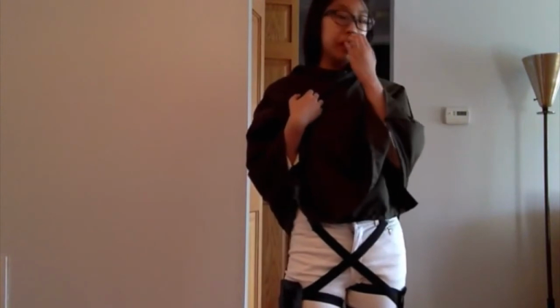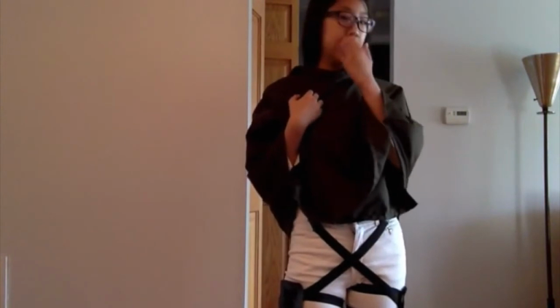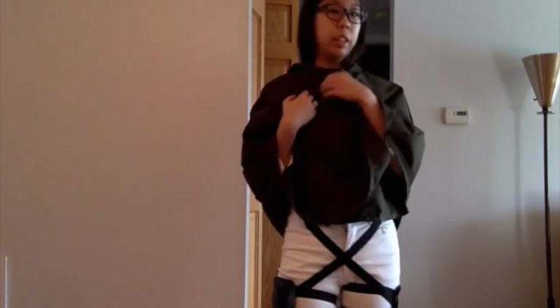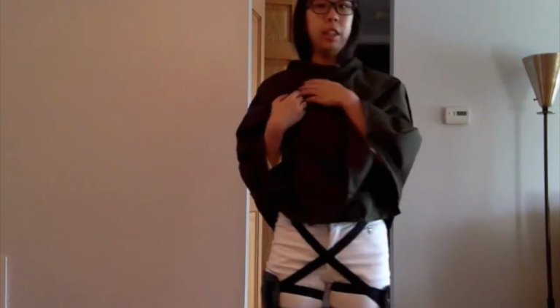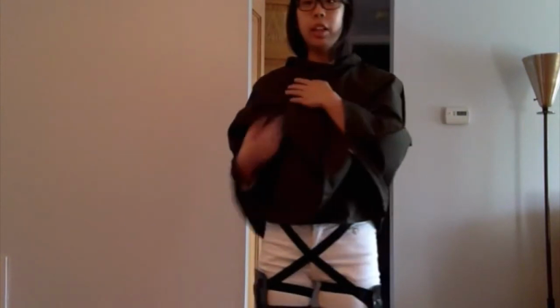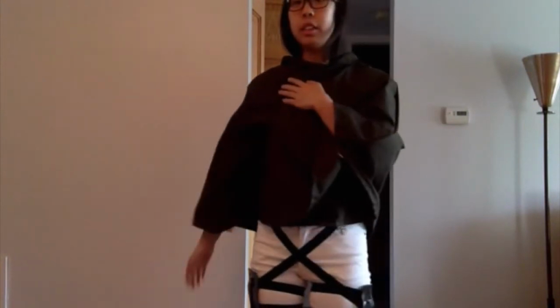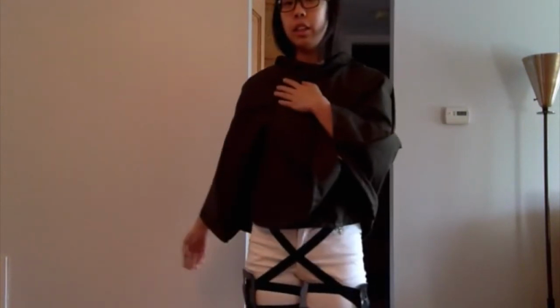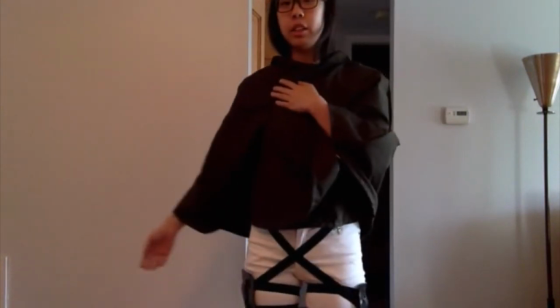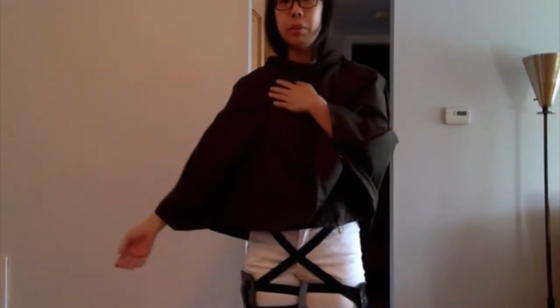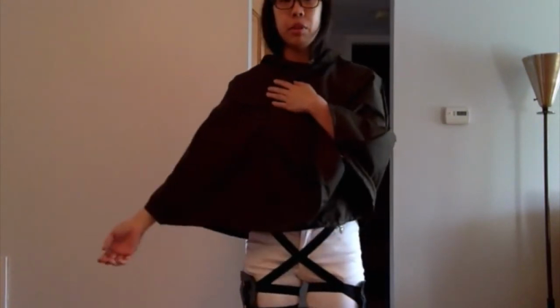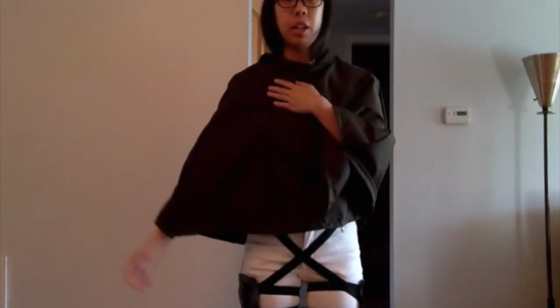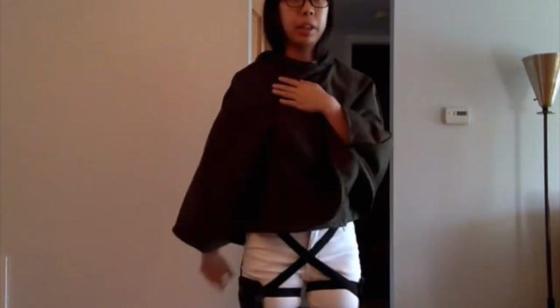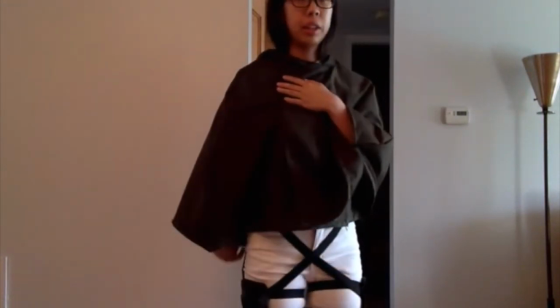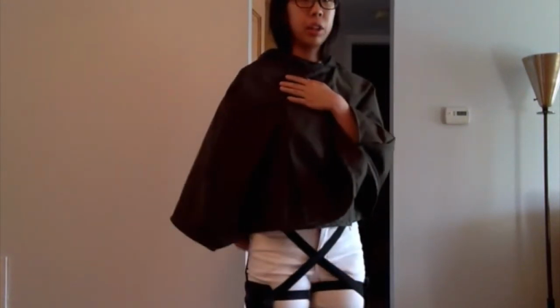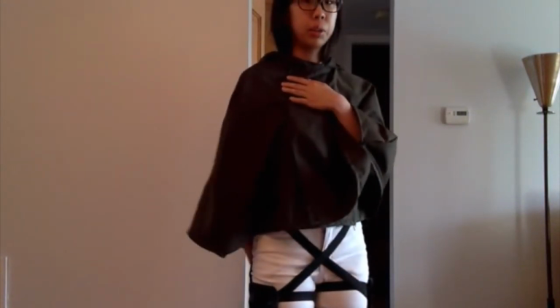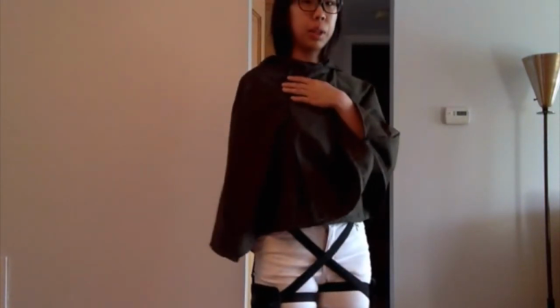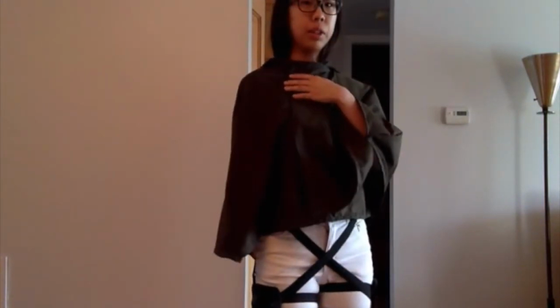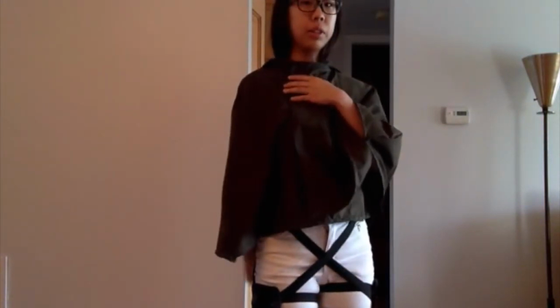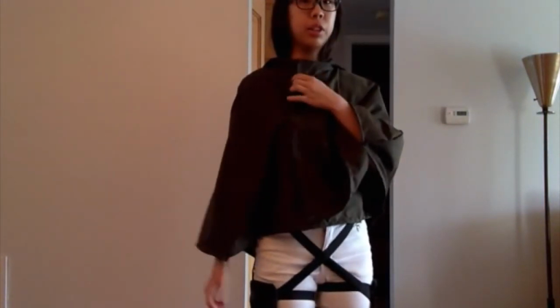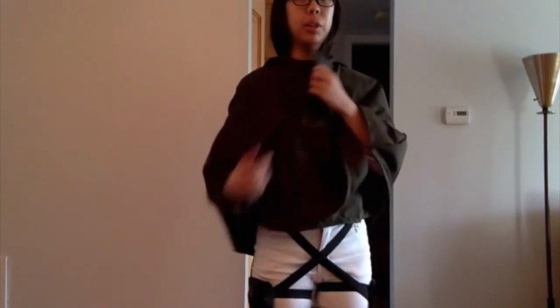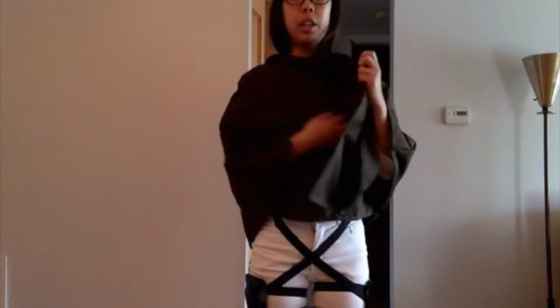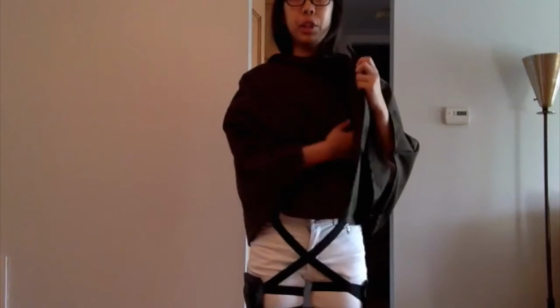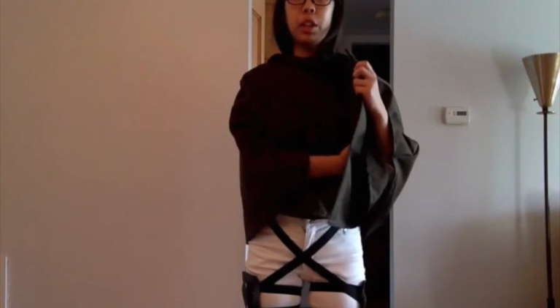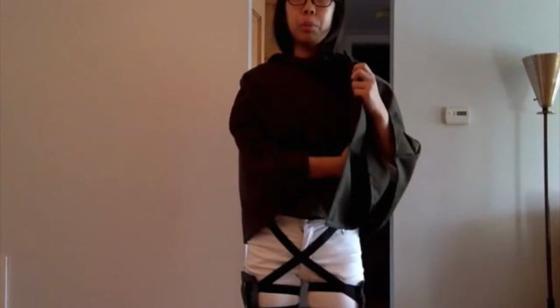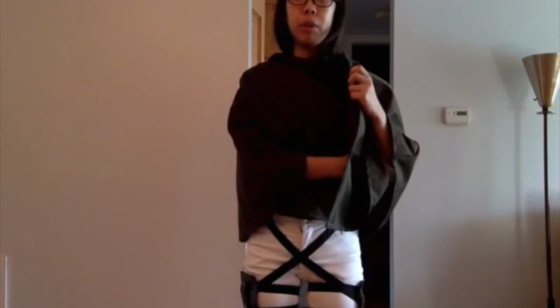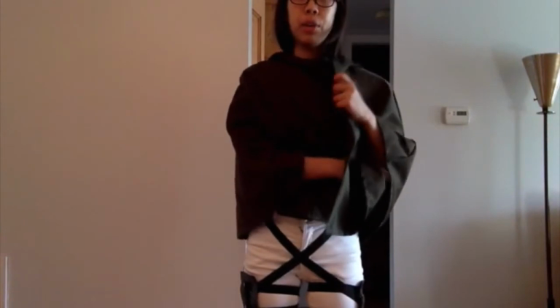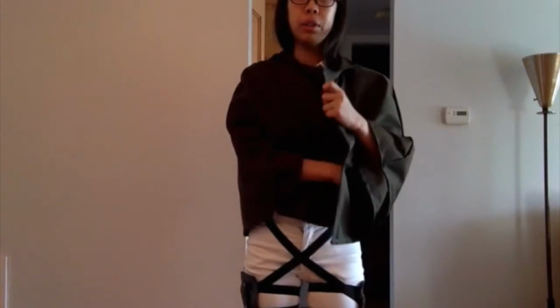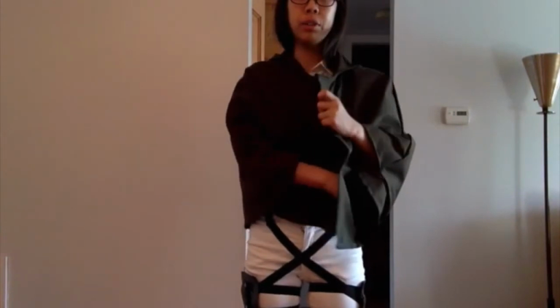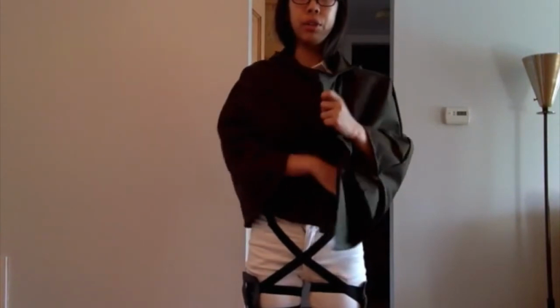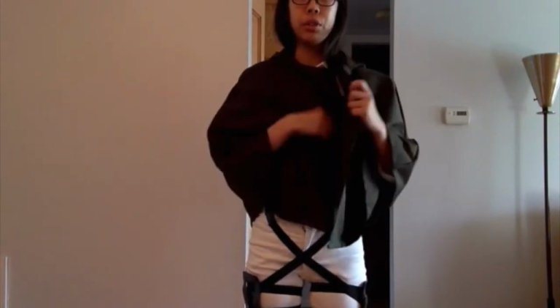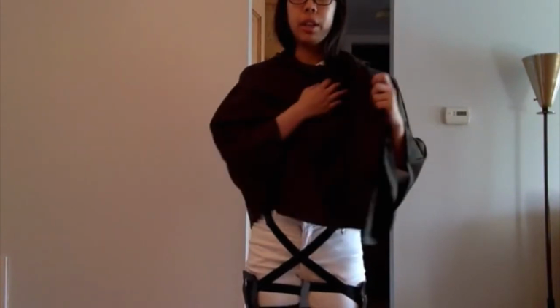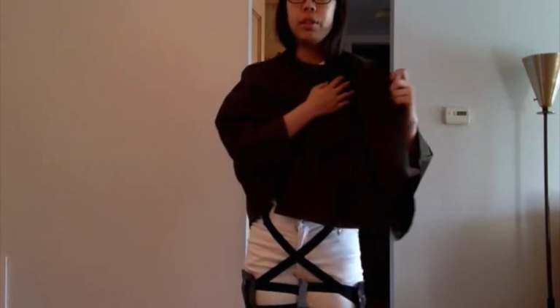I gotta say, this is my first time making a cloak, so I'm actually kind of proud of how it turned out.